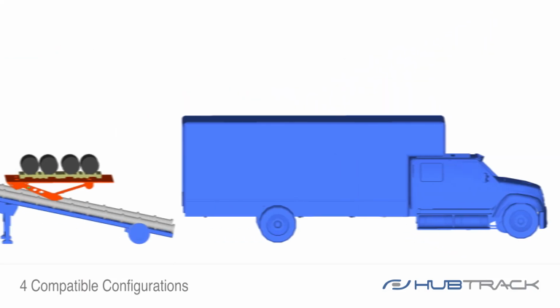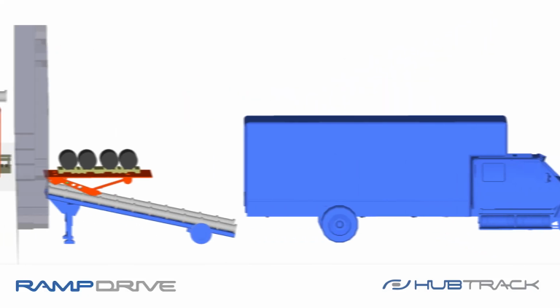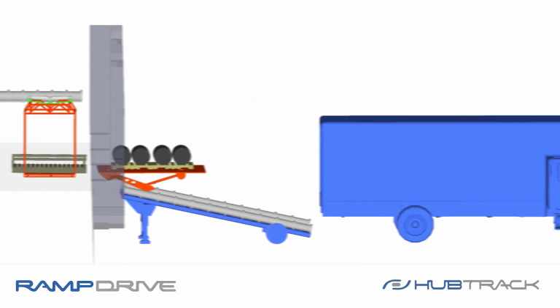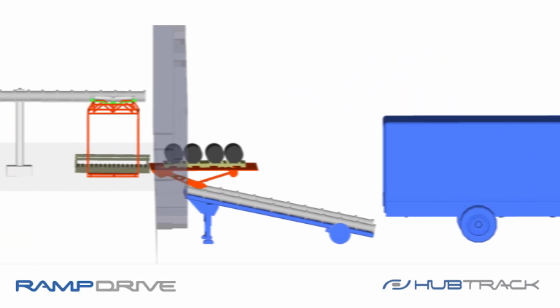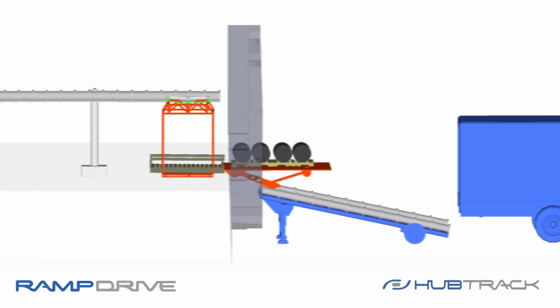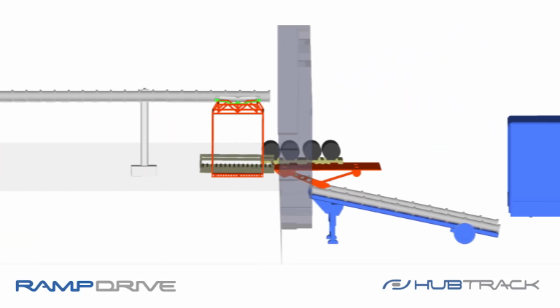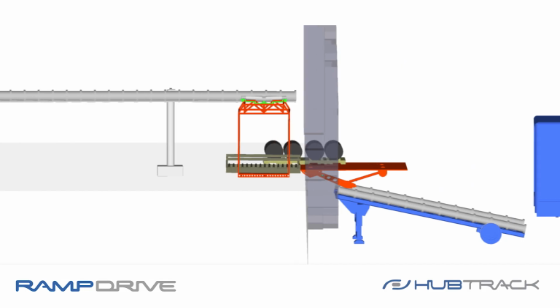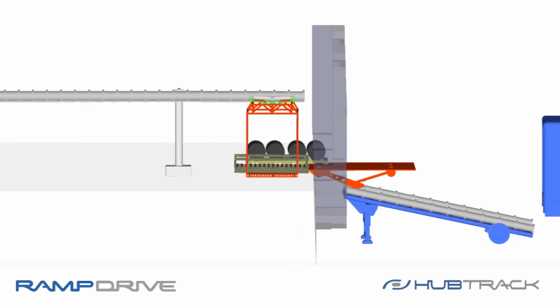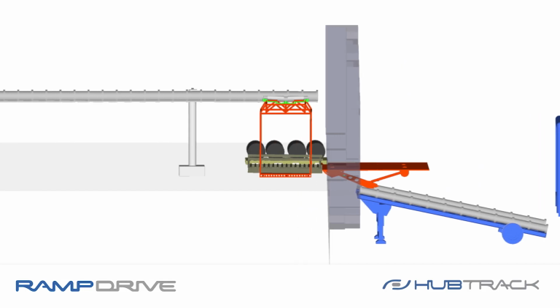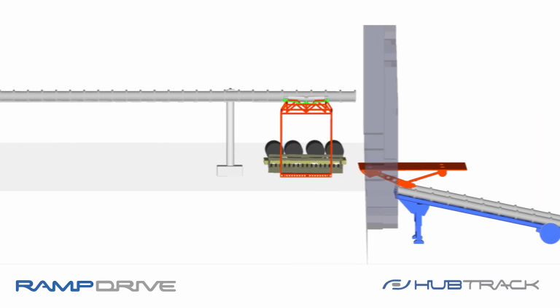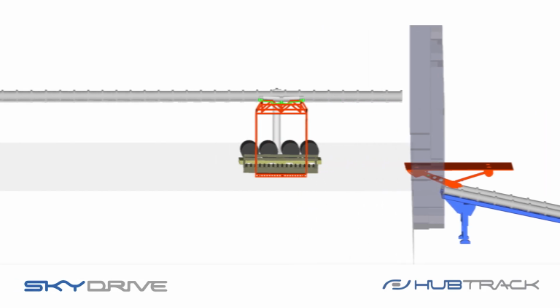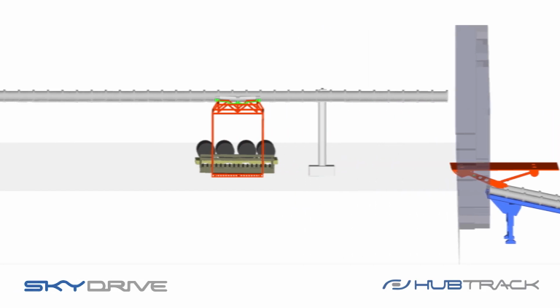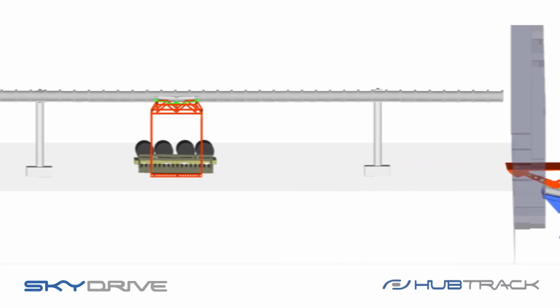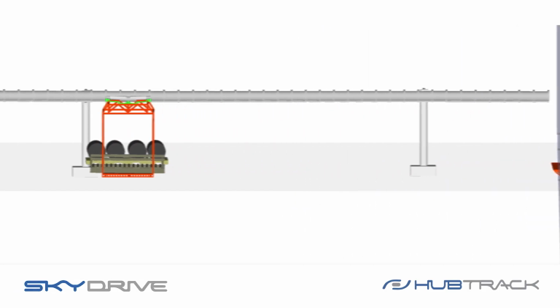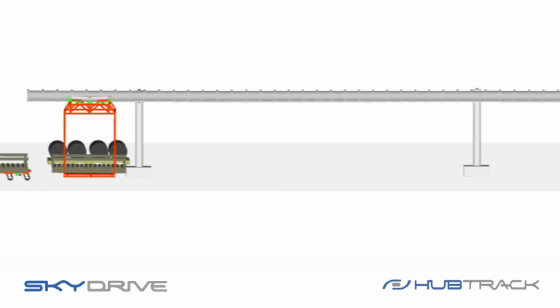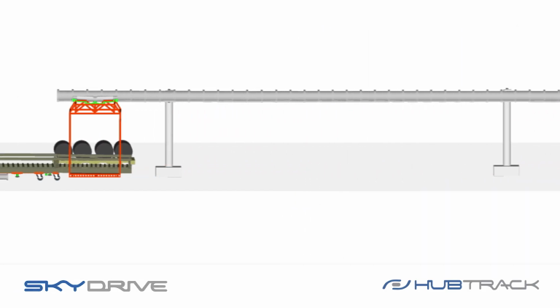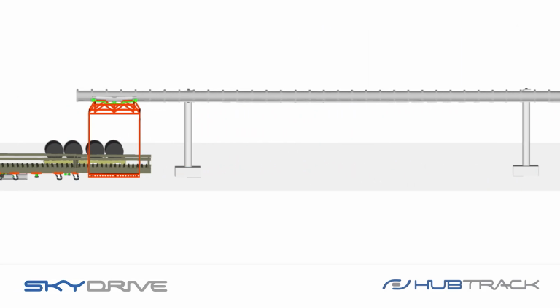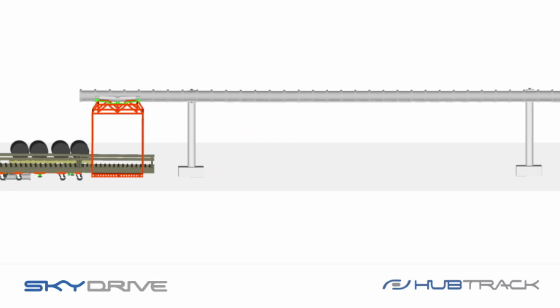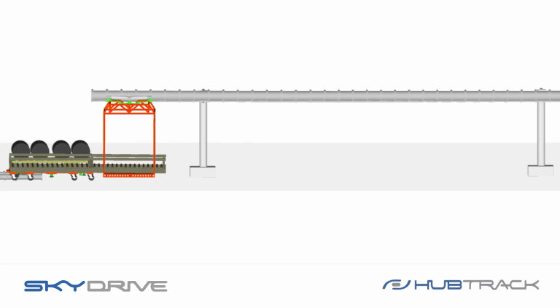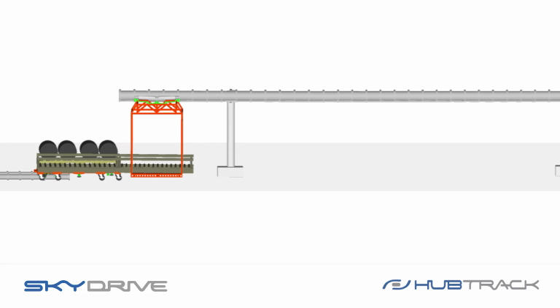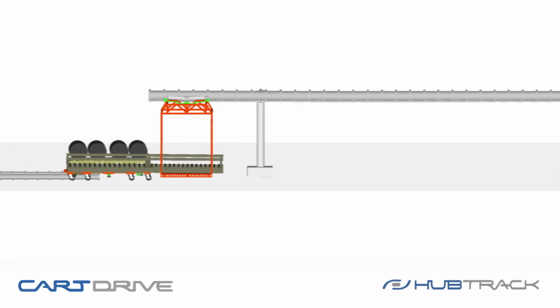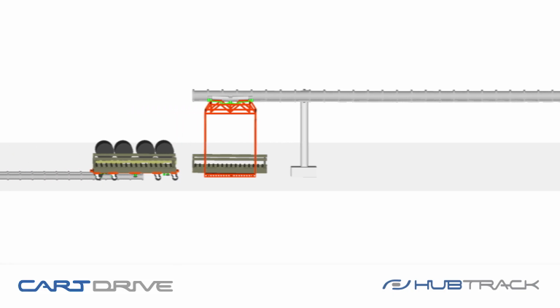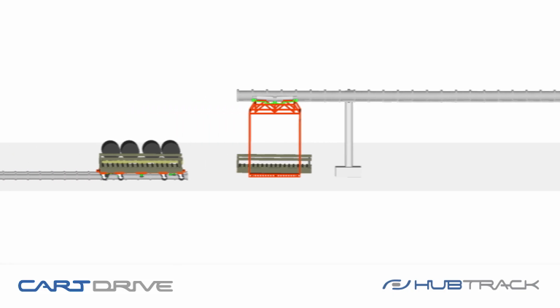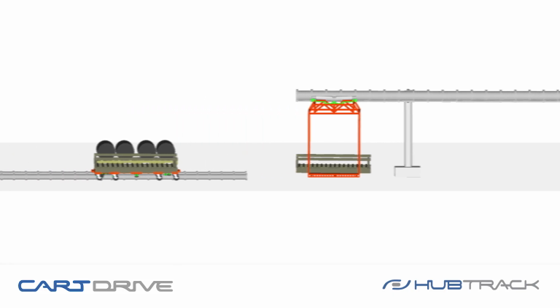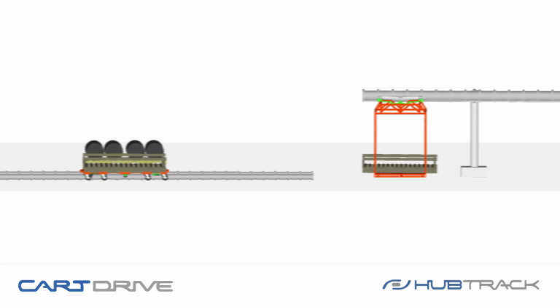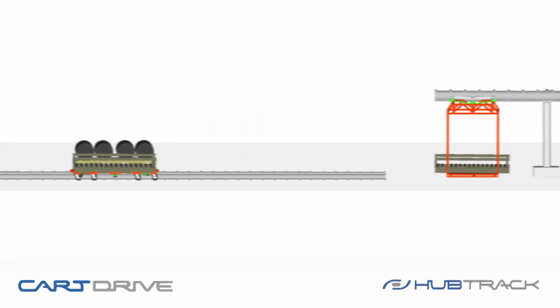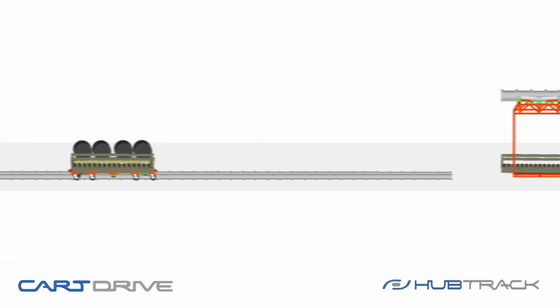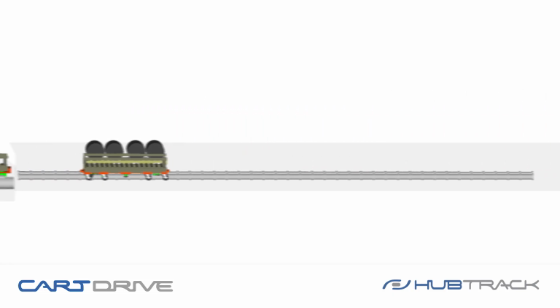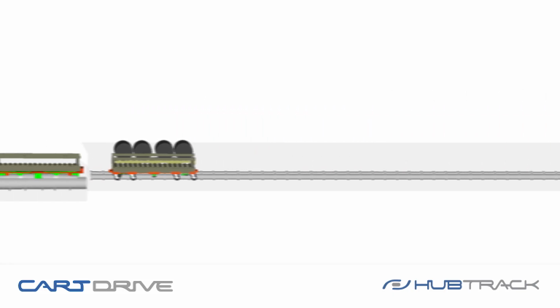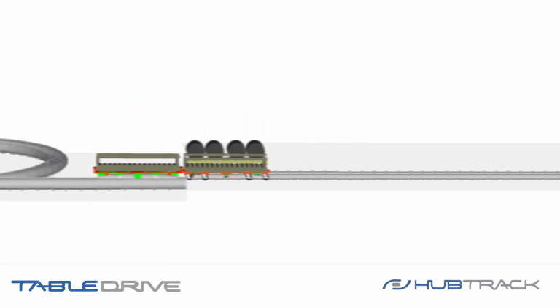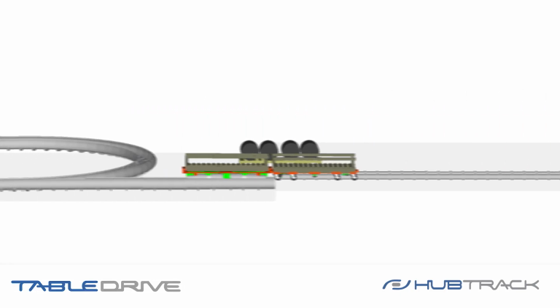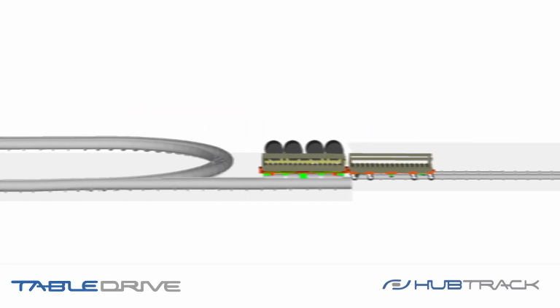The four configurations are: the ramp drive, the sky drive, the cart drive, and the table drive.